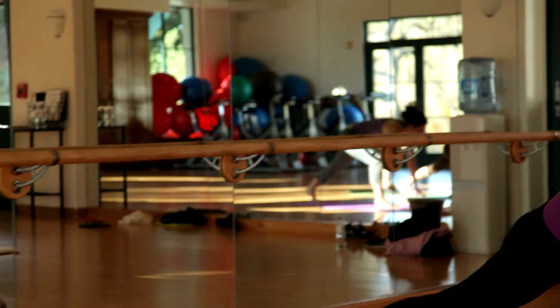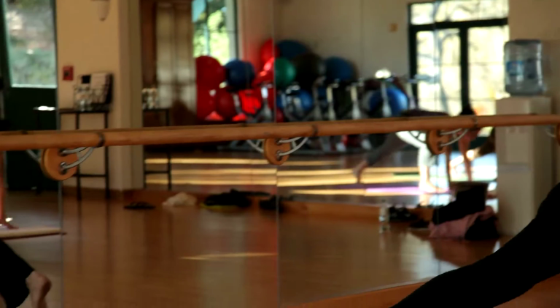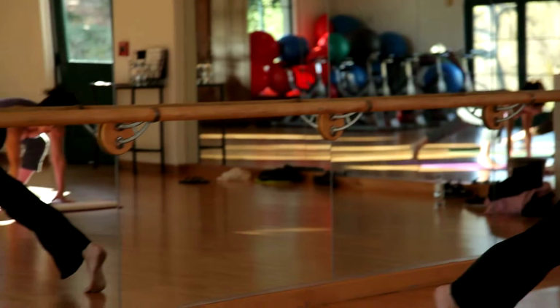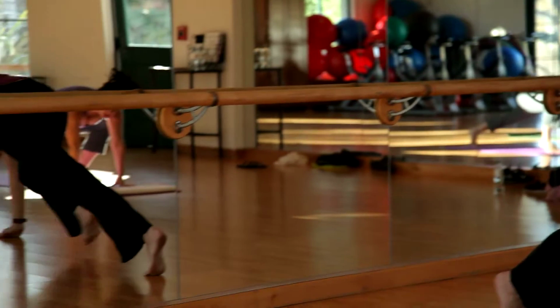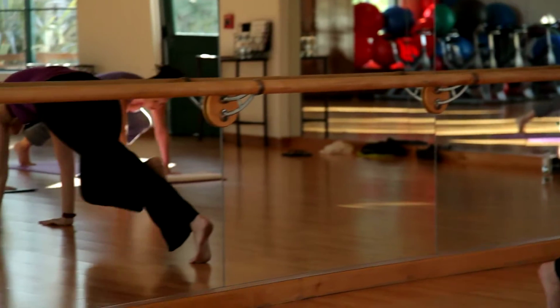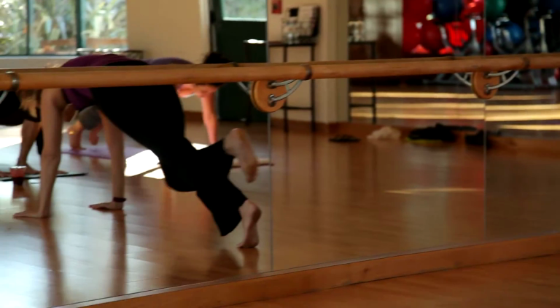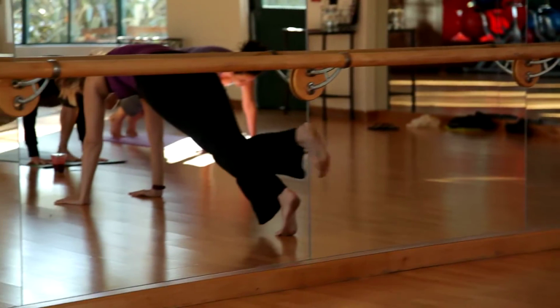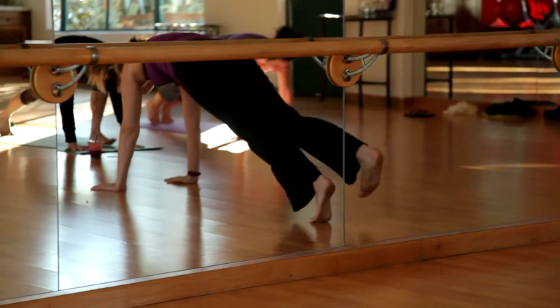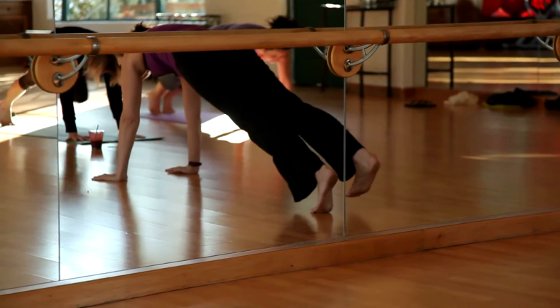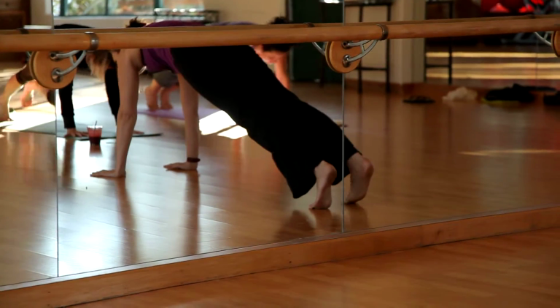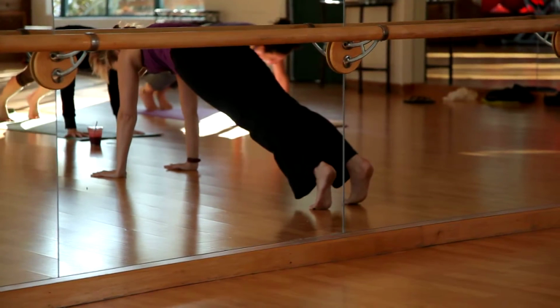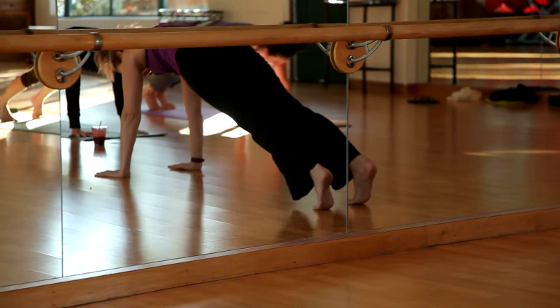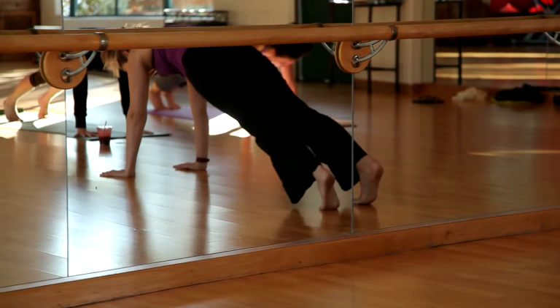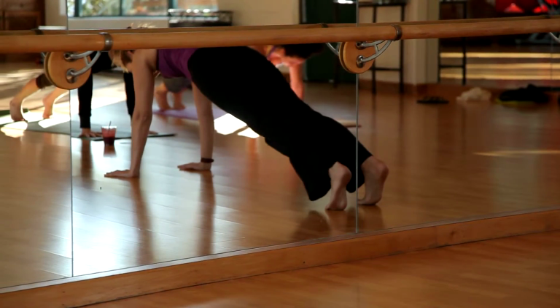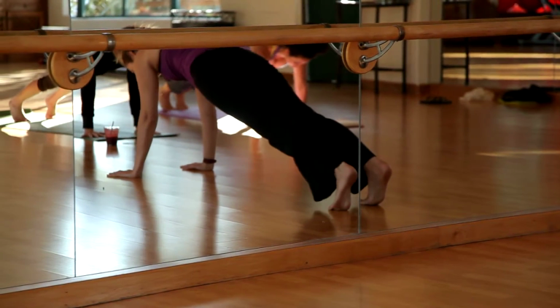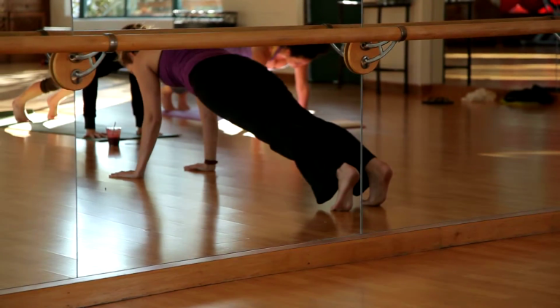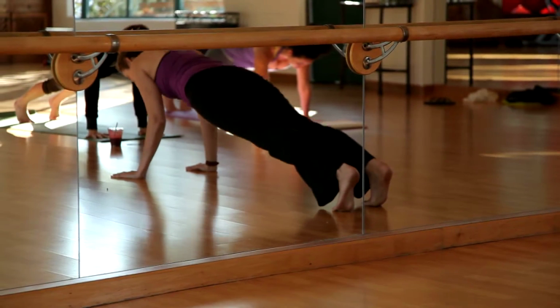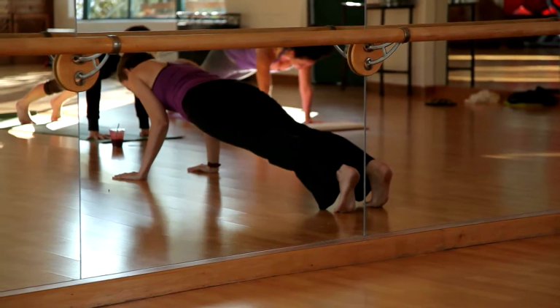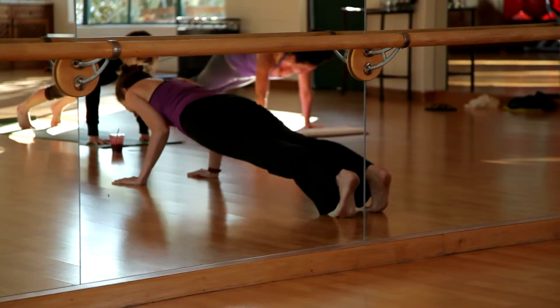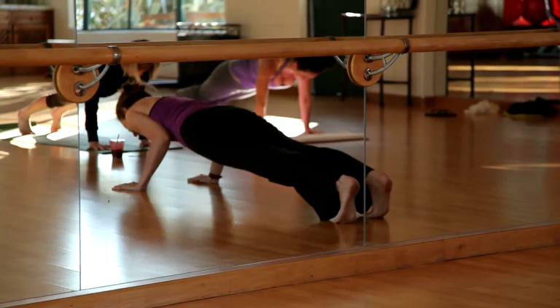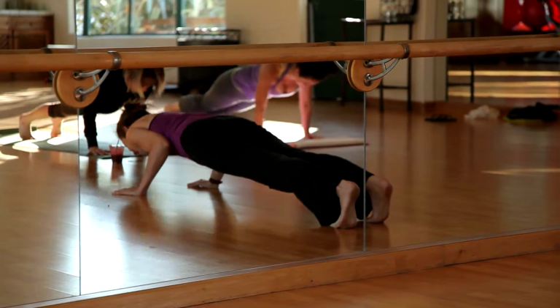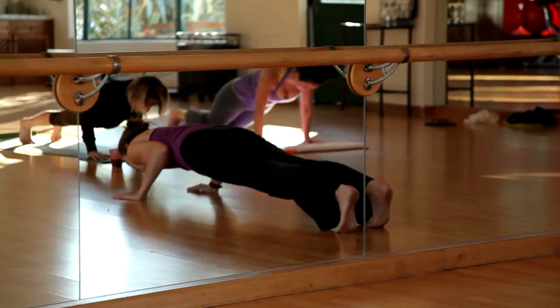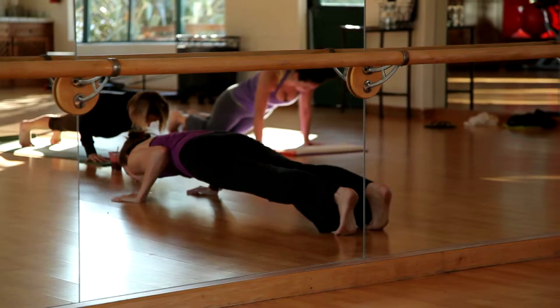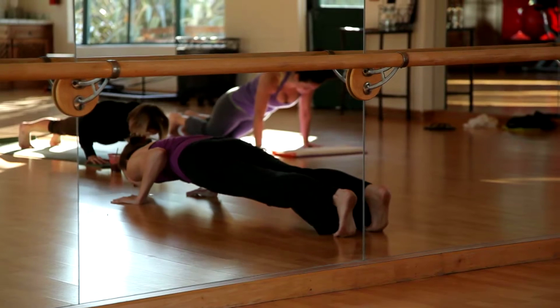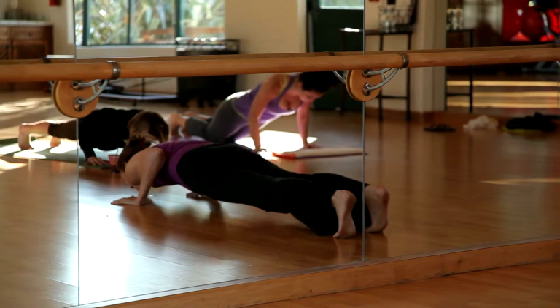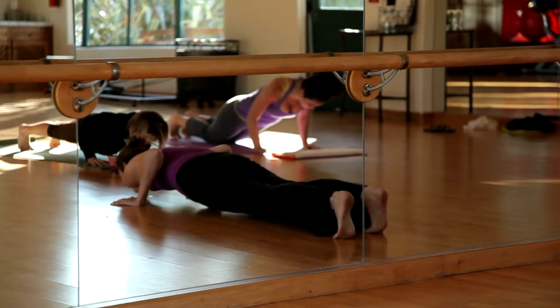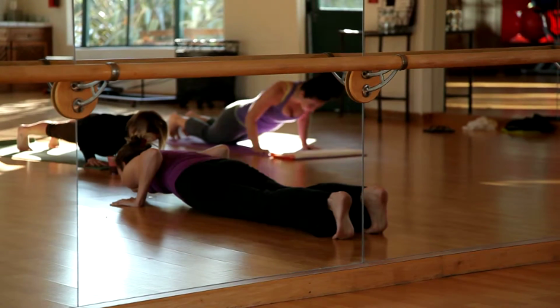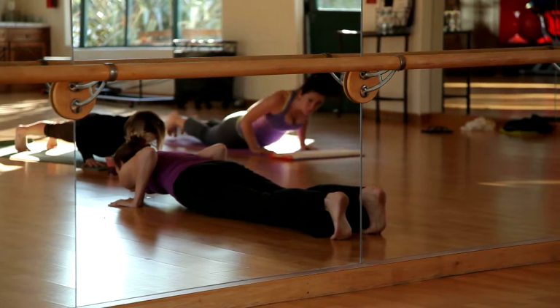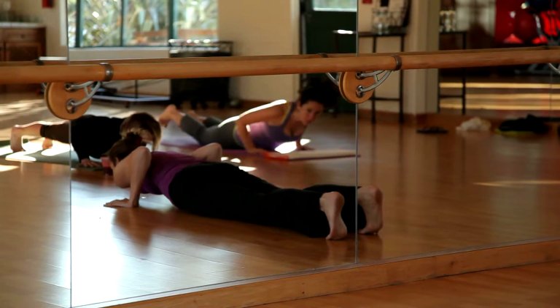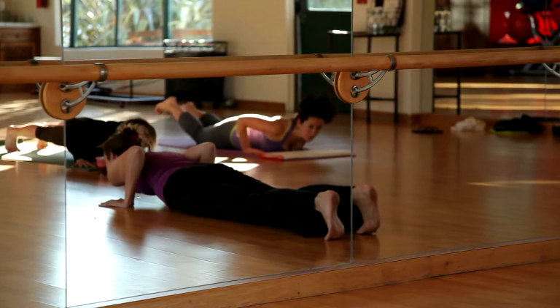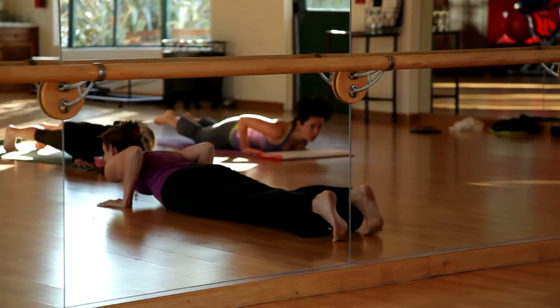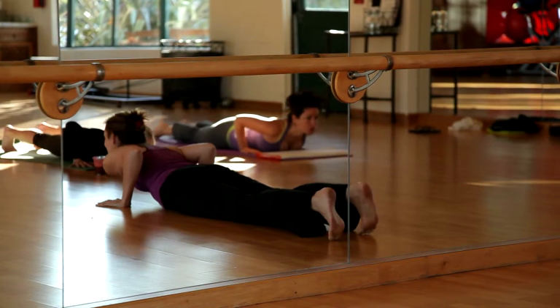And stepping back behind you into plank. We're going to chest down, and then come up into the basic plank.